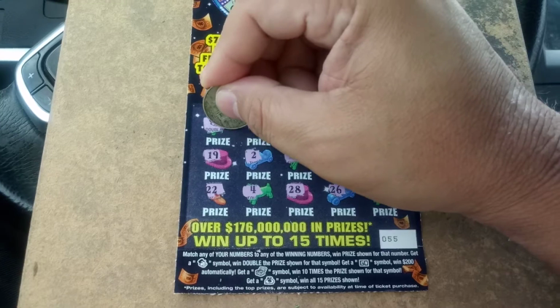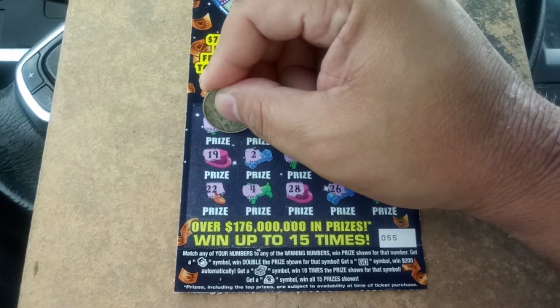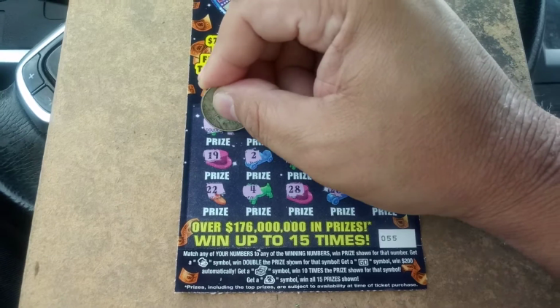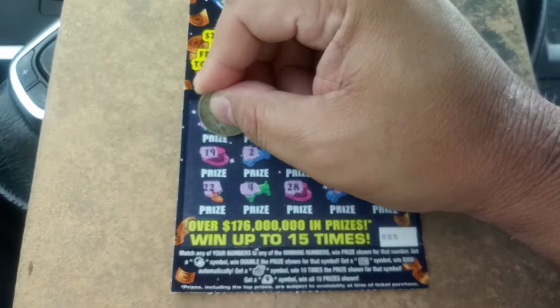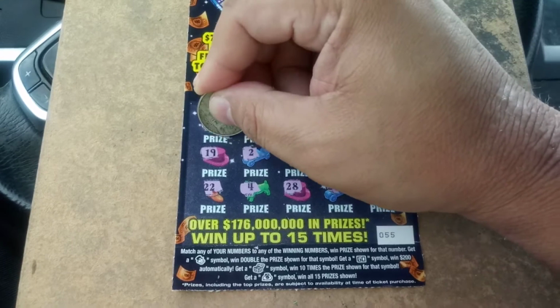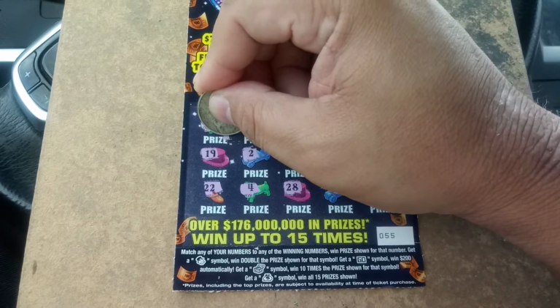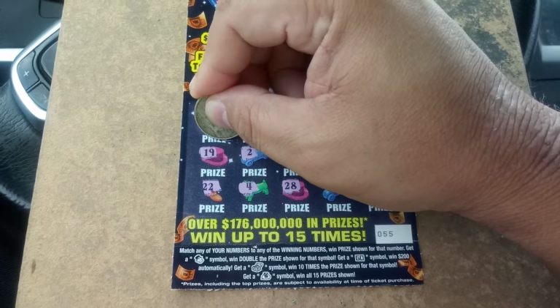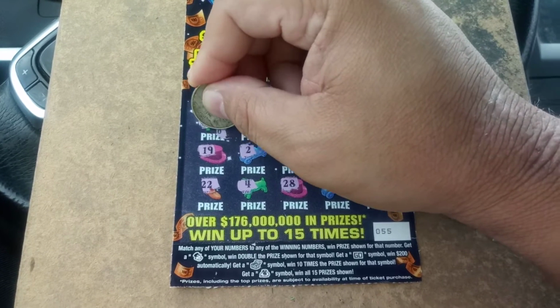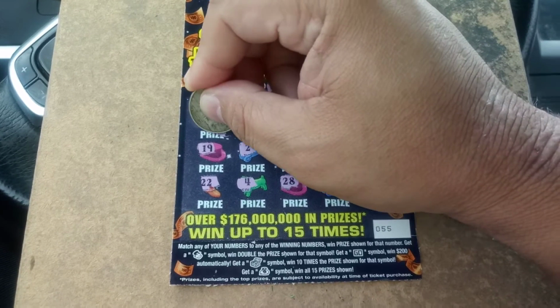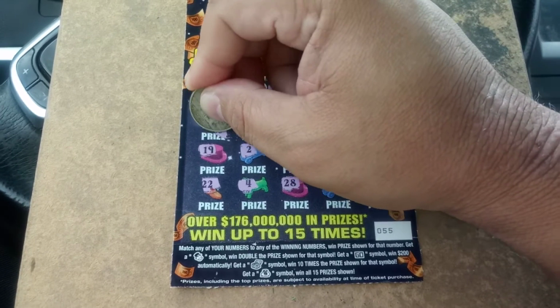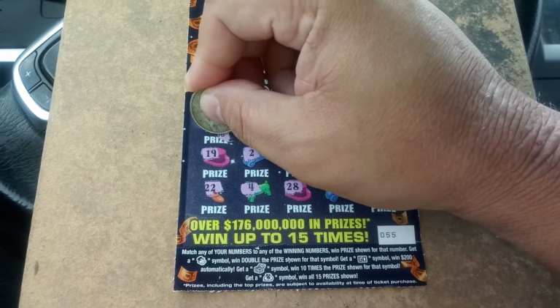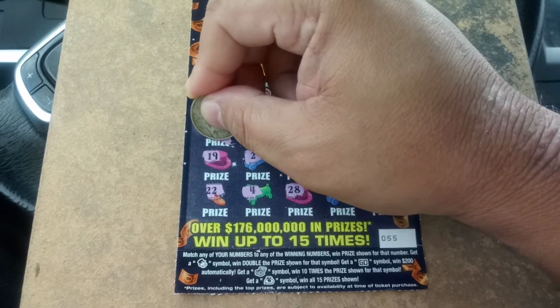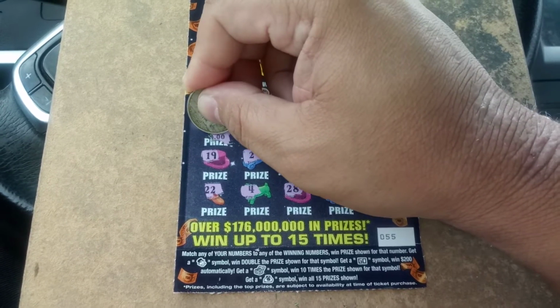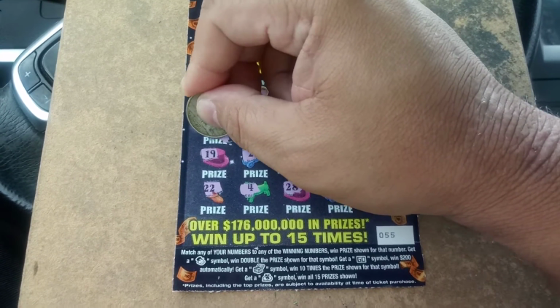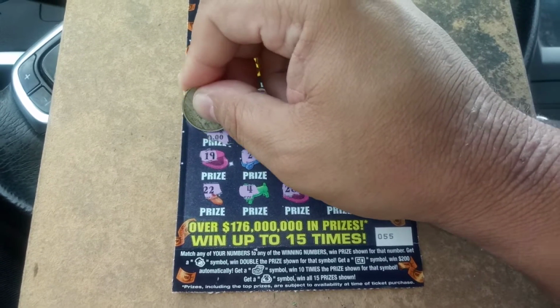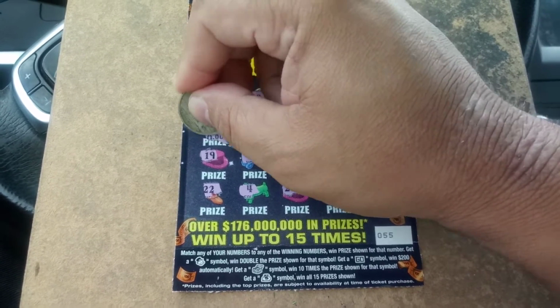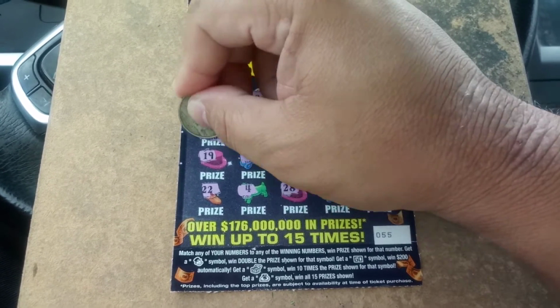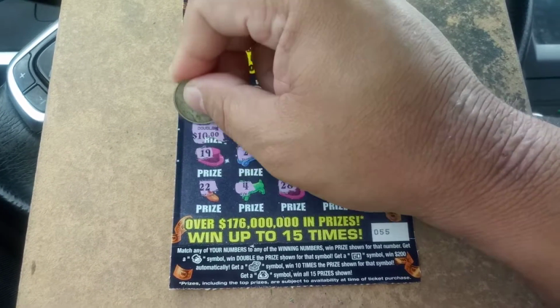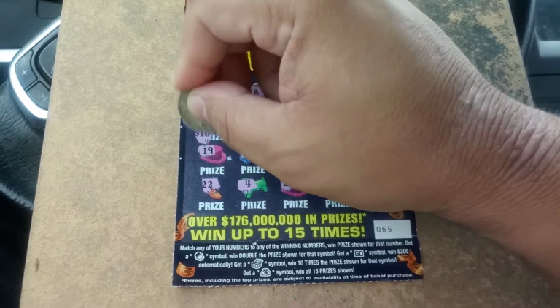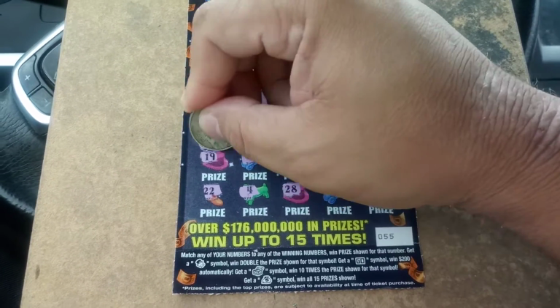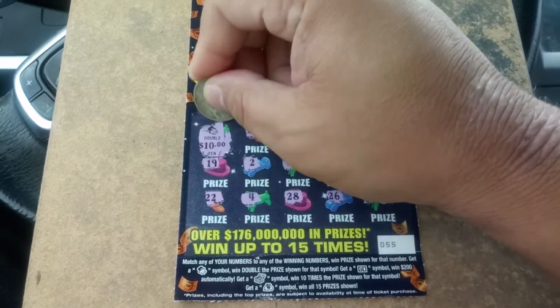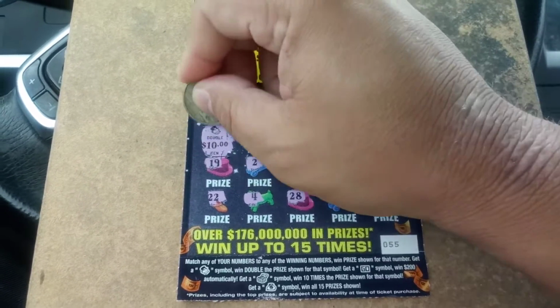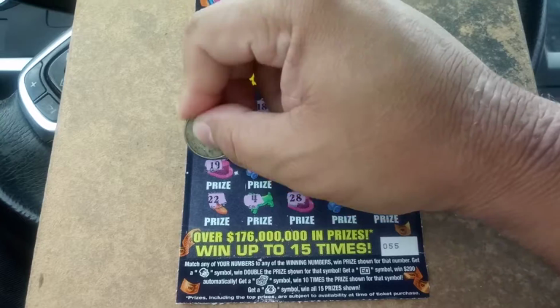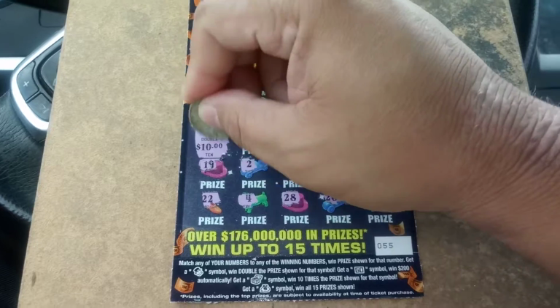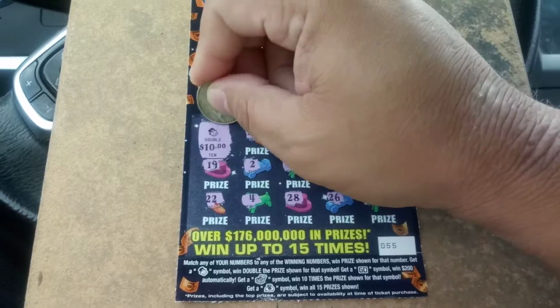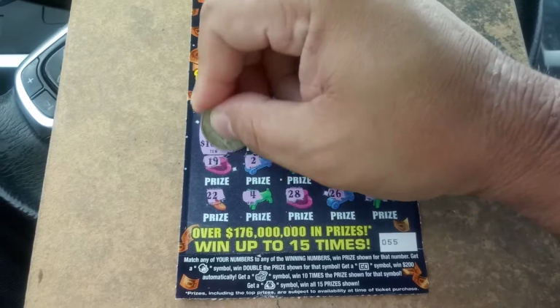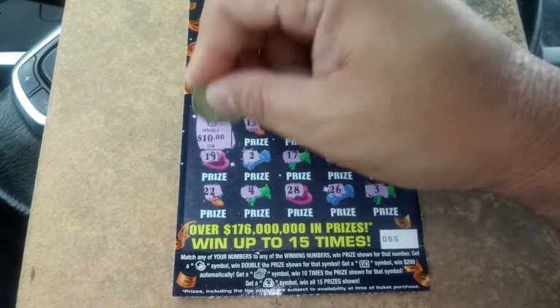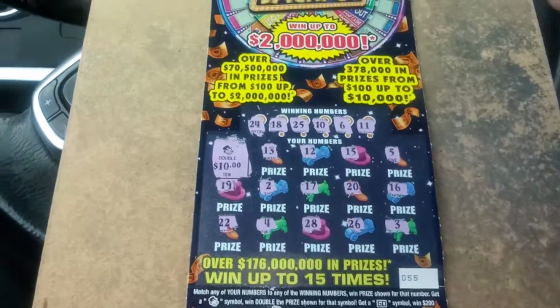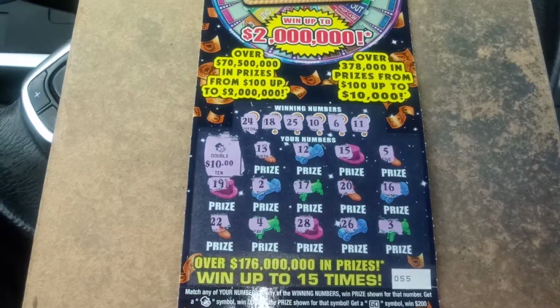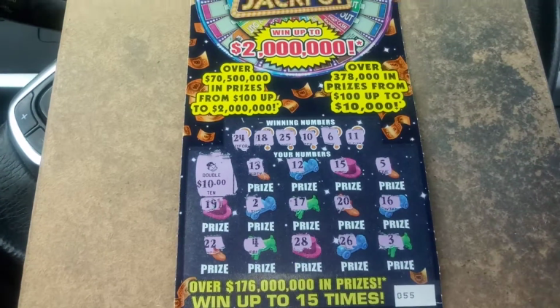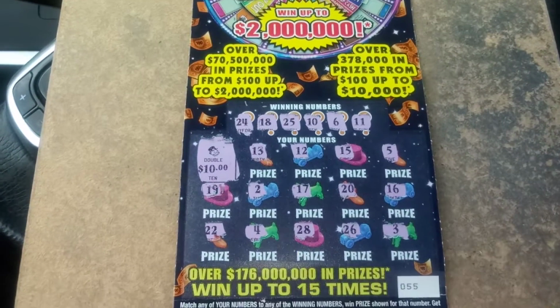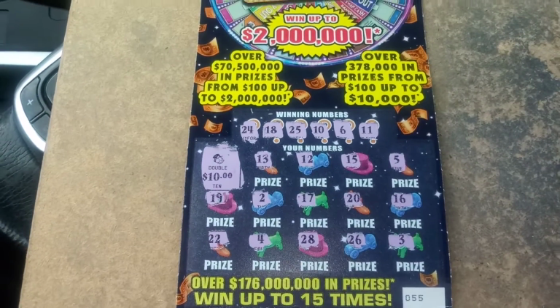Alright, what's behind that doubler? Small zeros. And we got $20 — we doubled up. We'll take it.